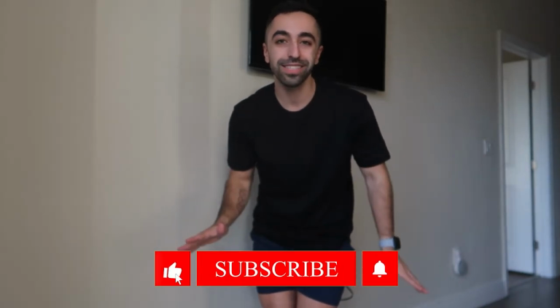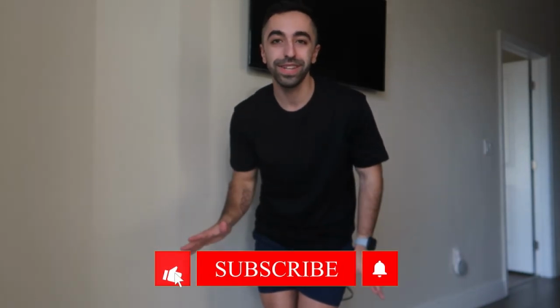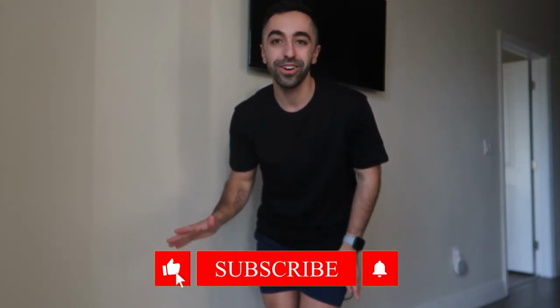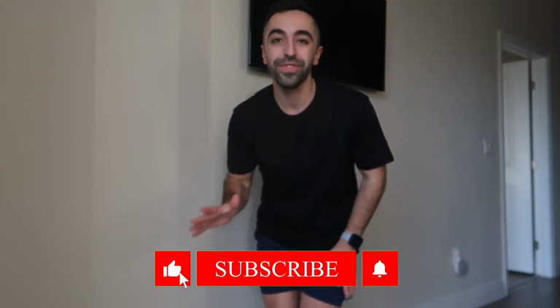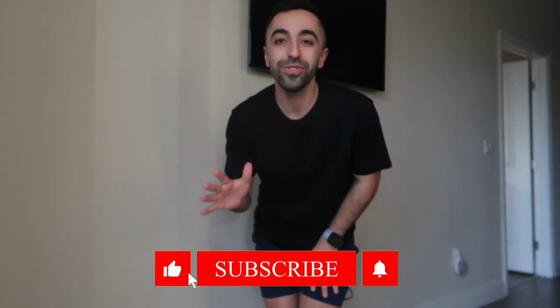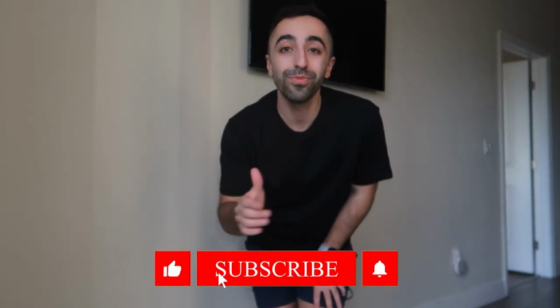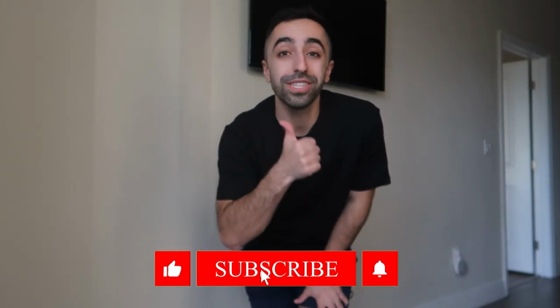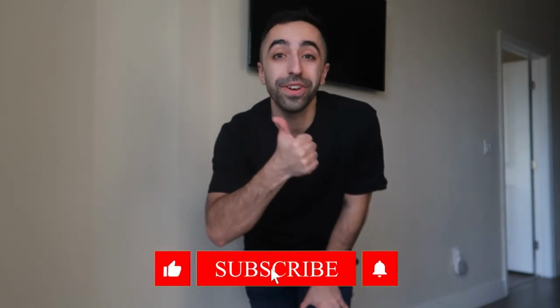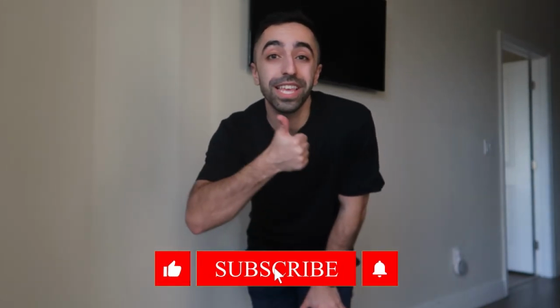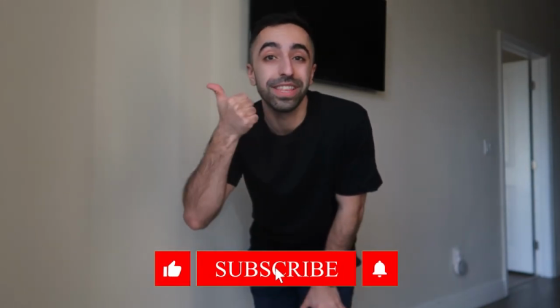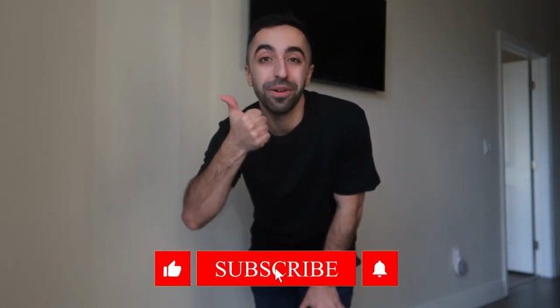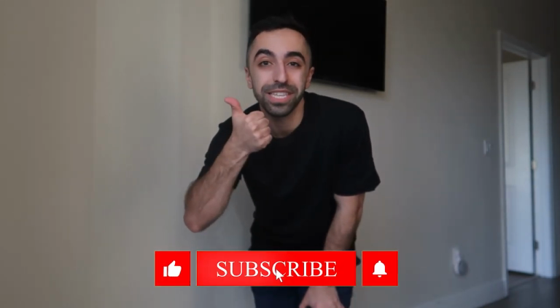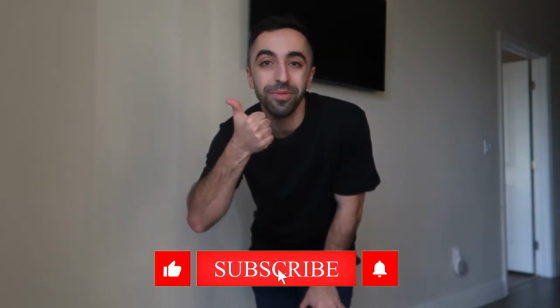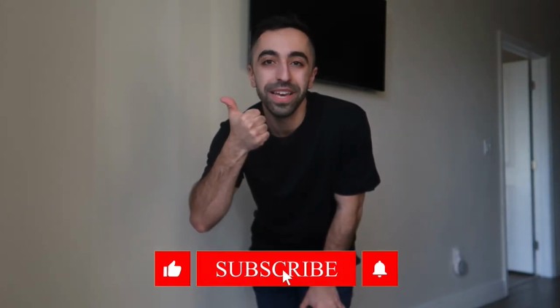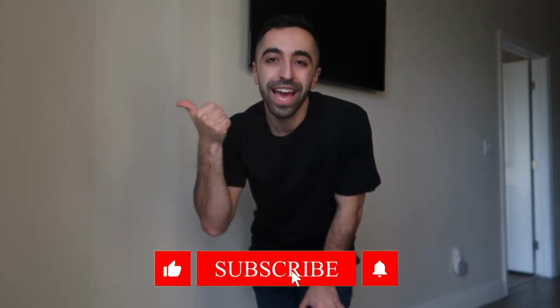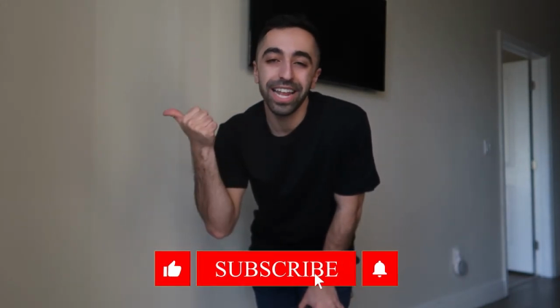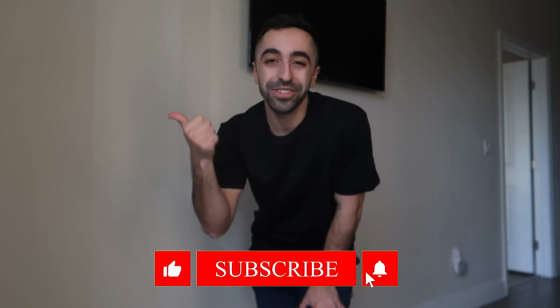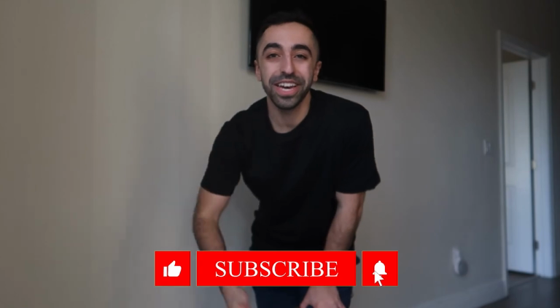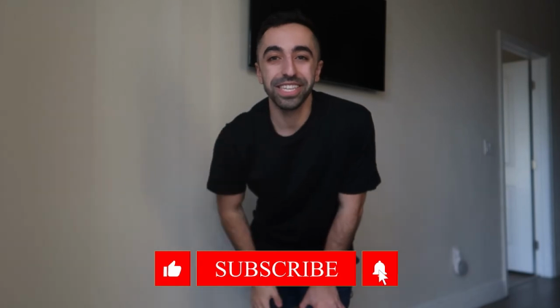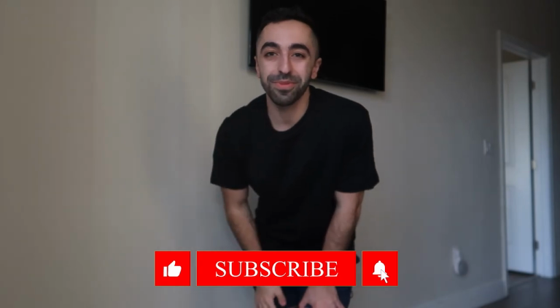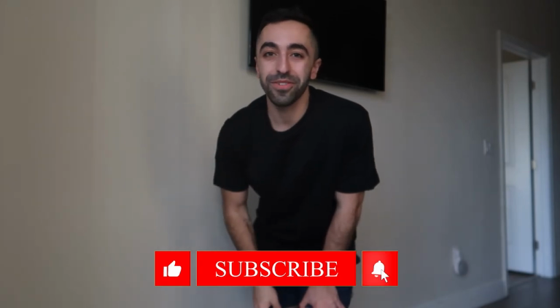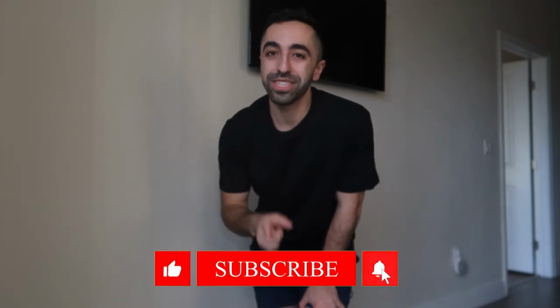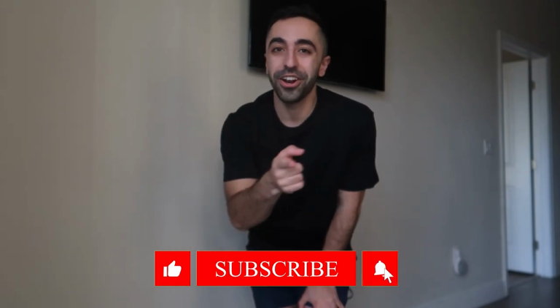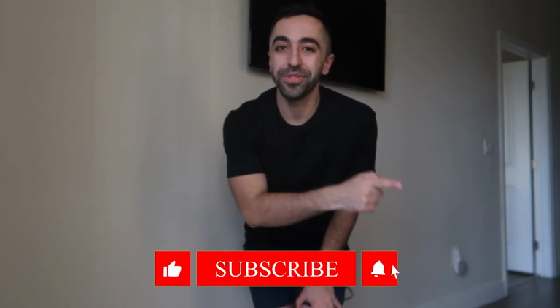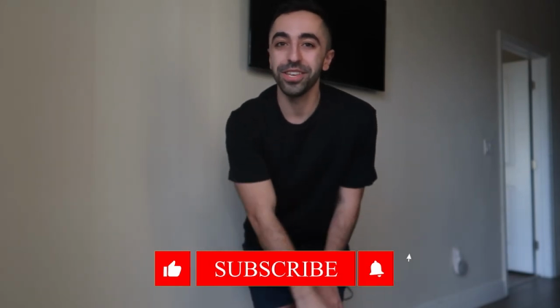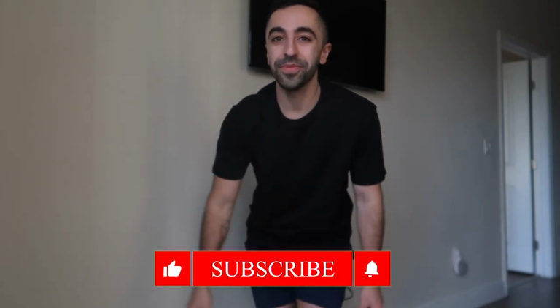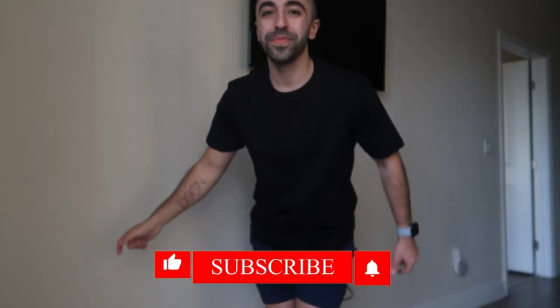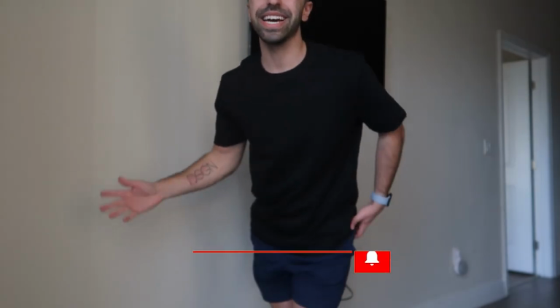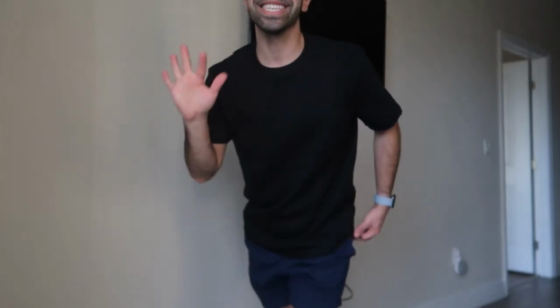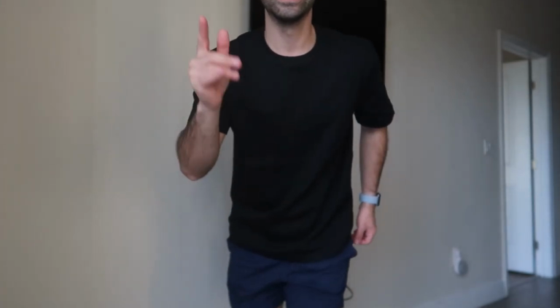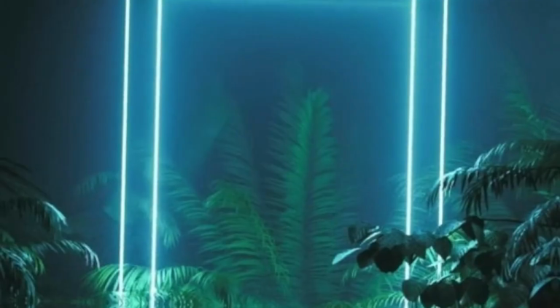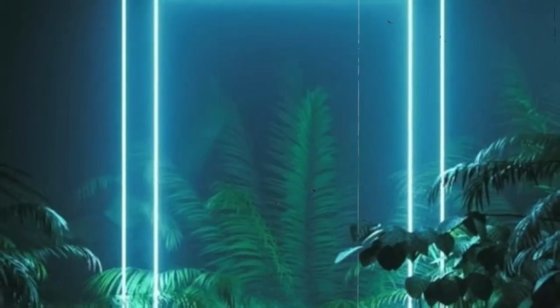This is the end of the haul — I hope you guys liked this video! If you did, please don't forget to give a thumbs up and I'll see you guys next week with another video. Bye!